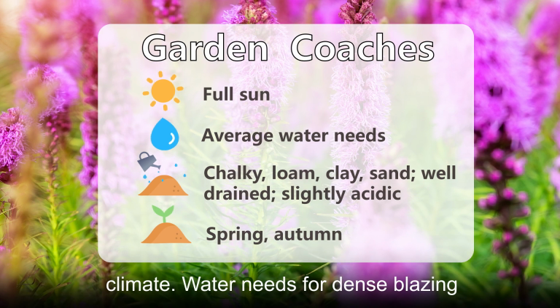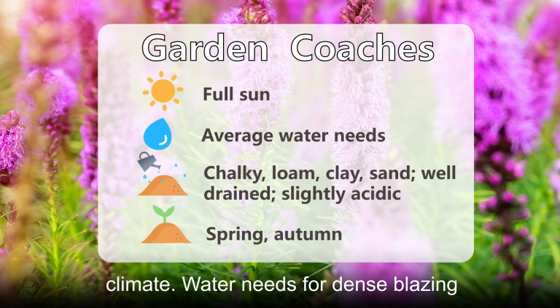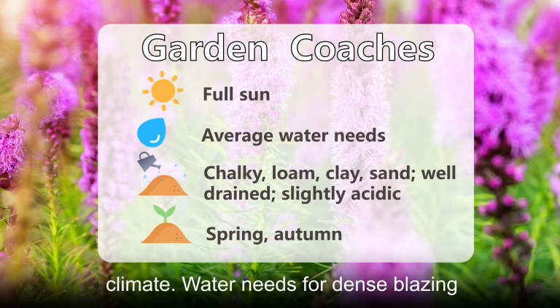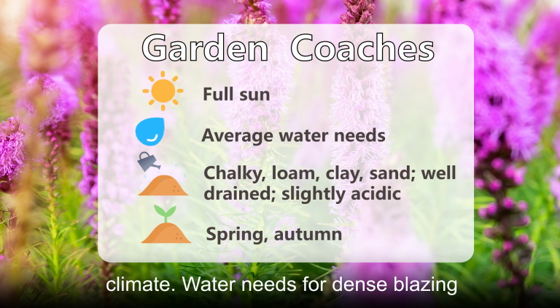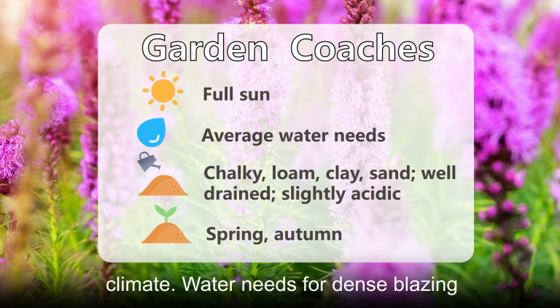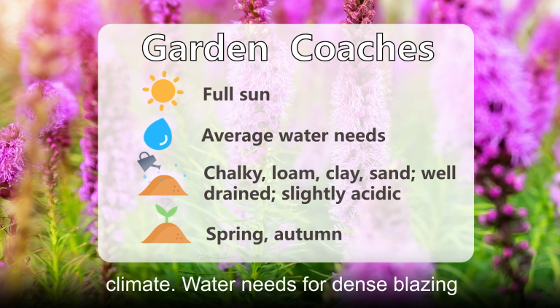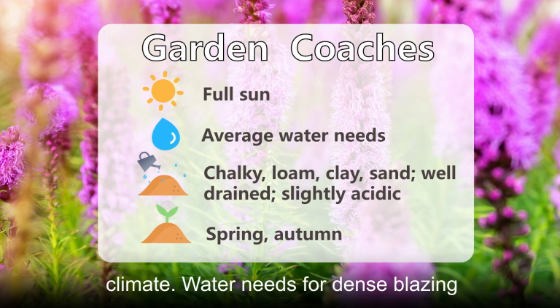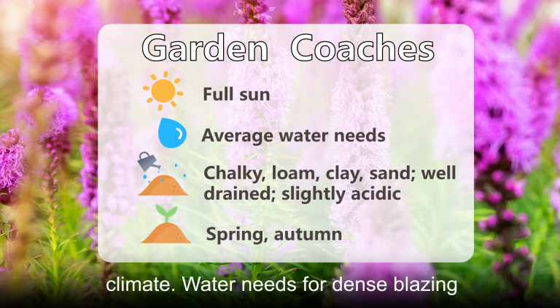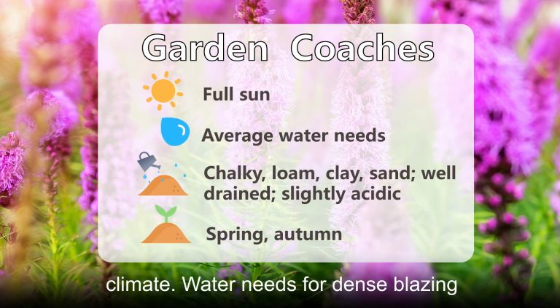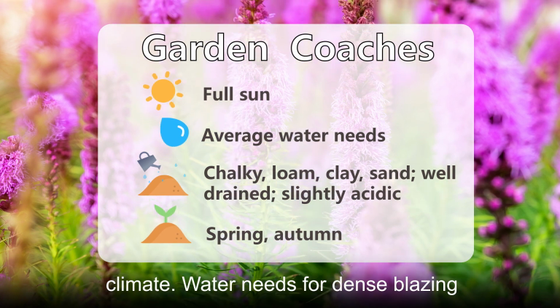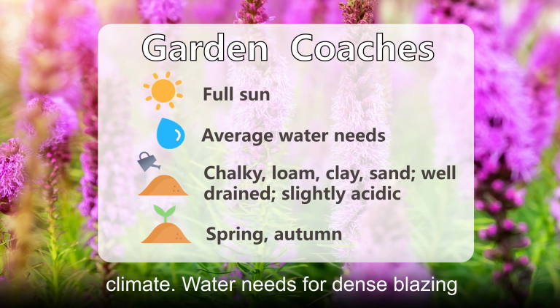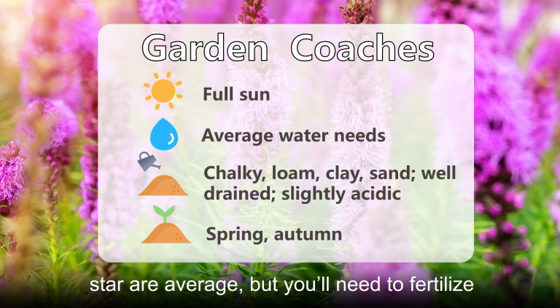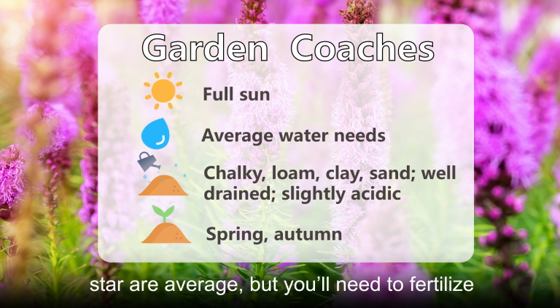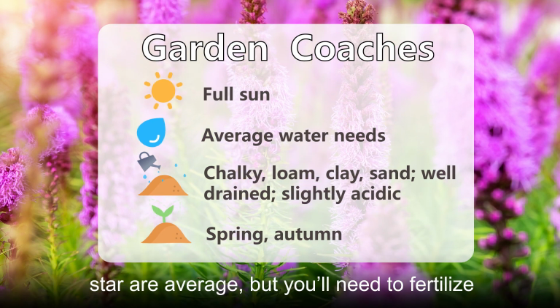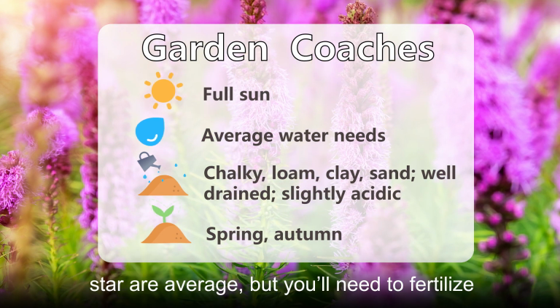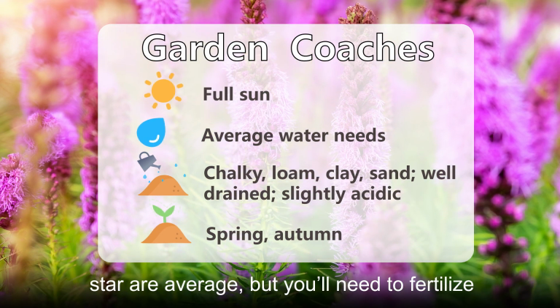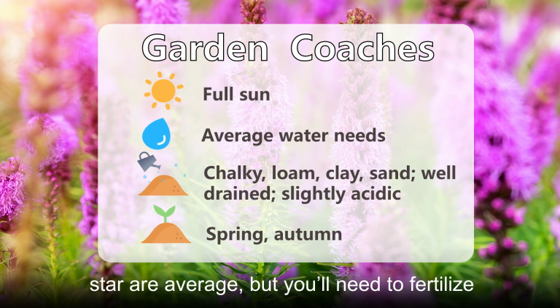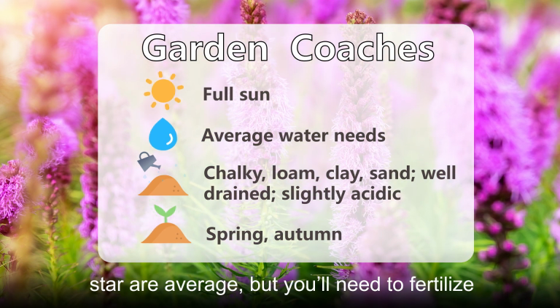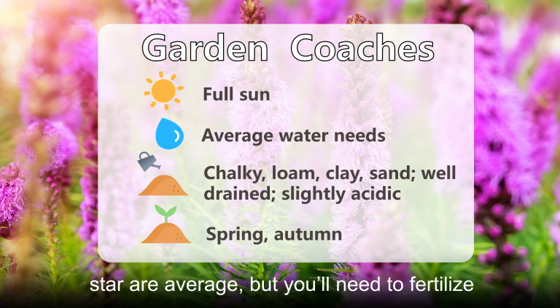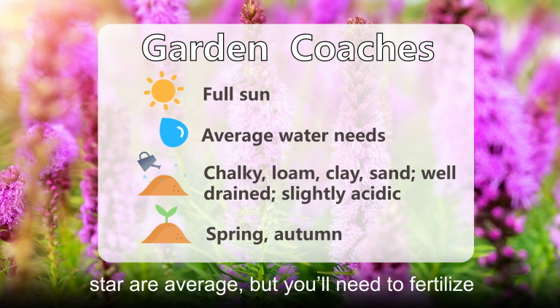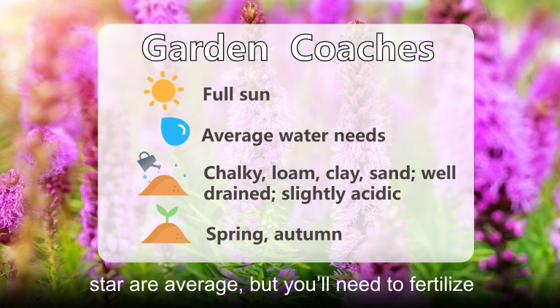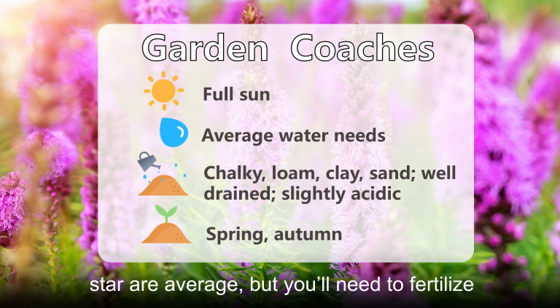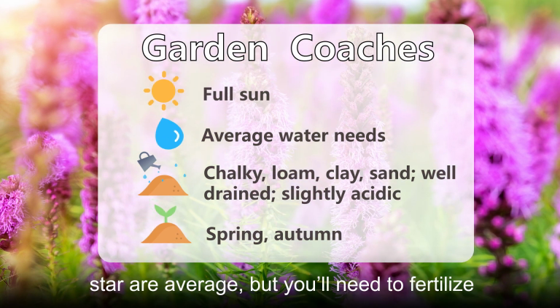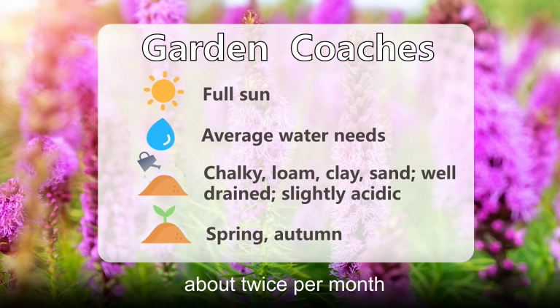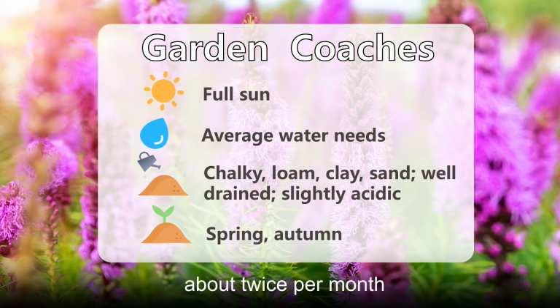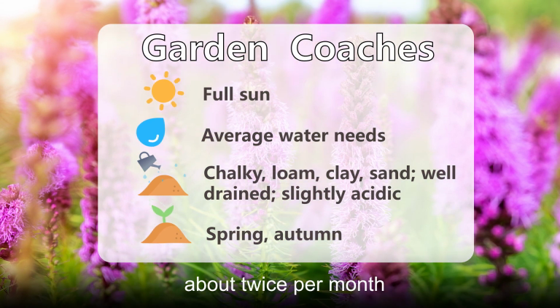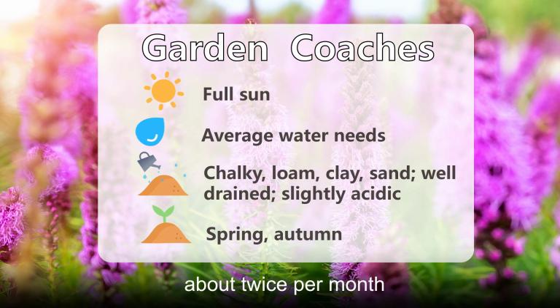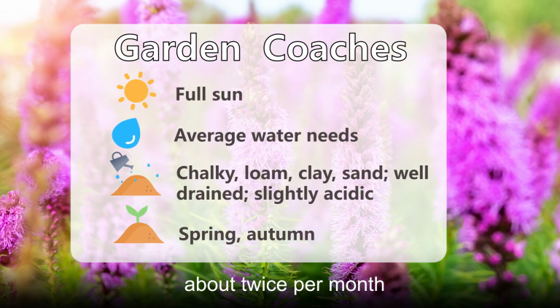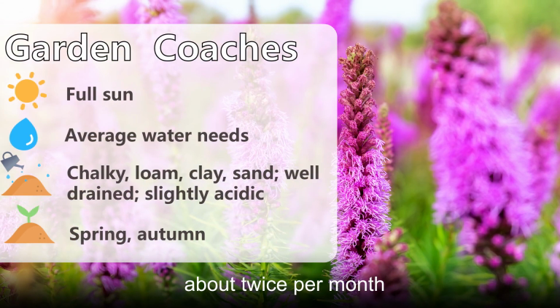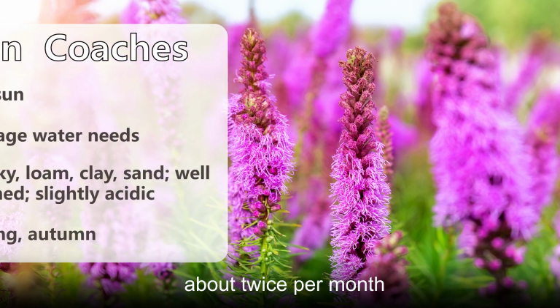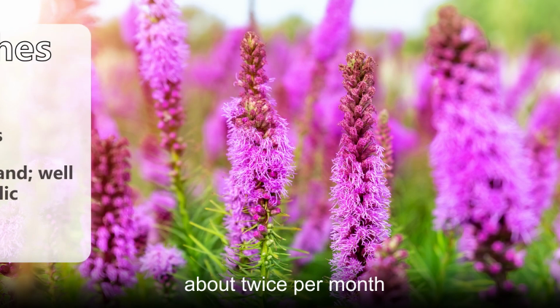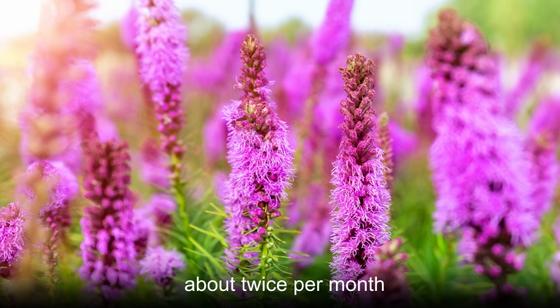Water needs for dense blazing star are average, but you'll need to fertilize about twice per month.